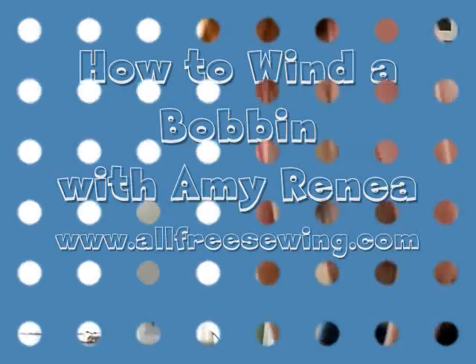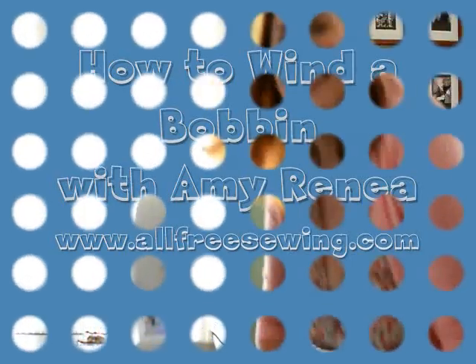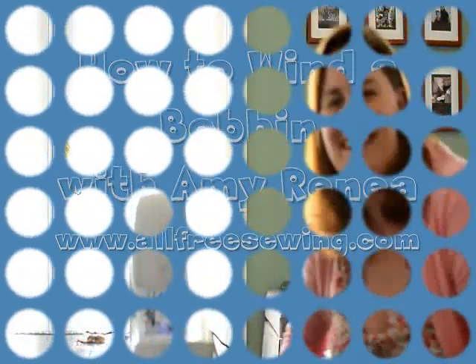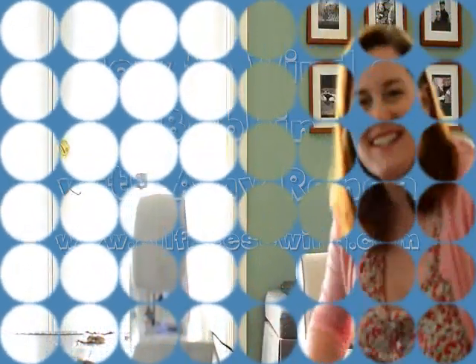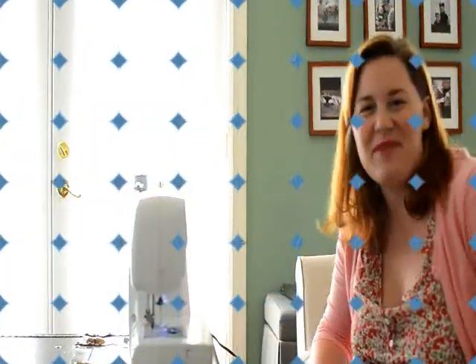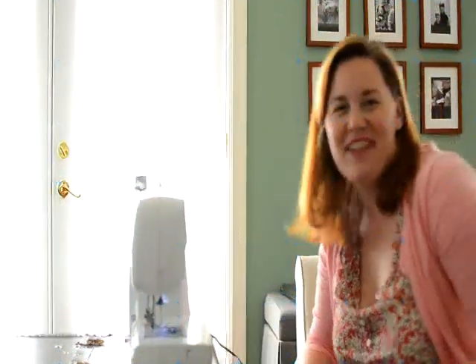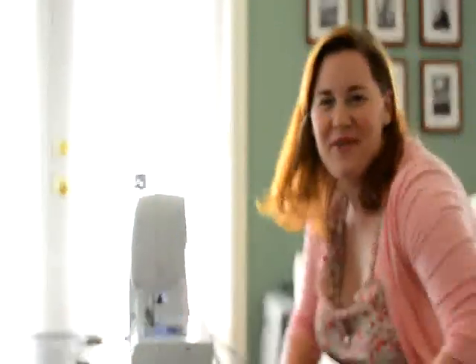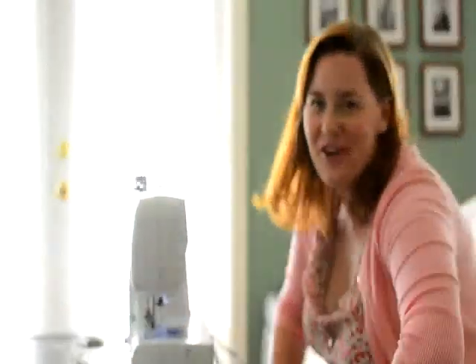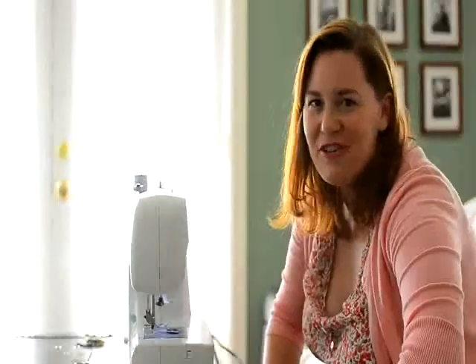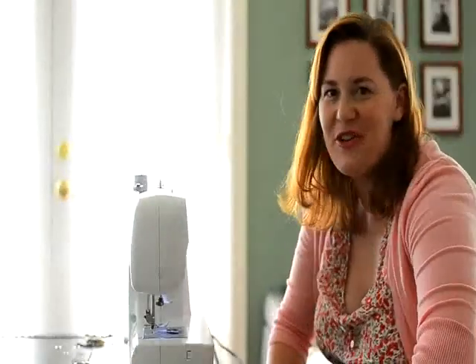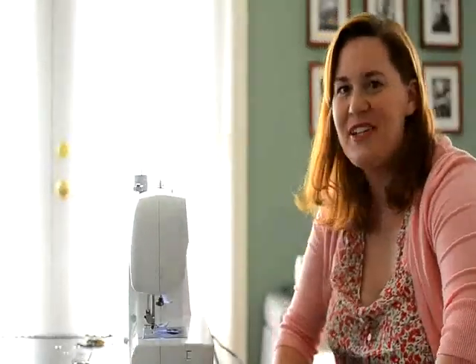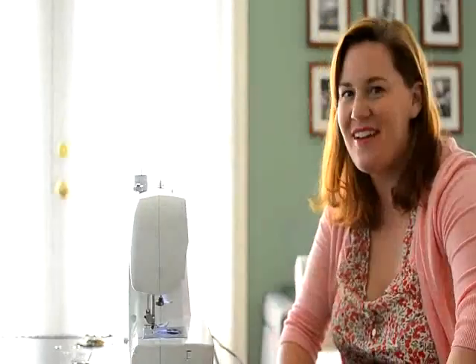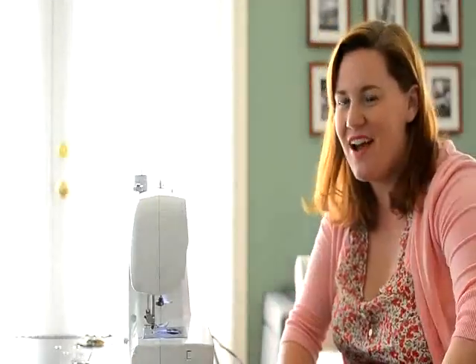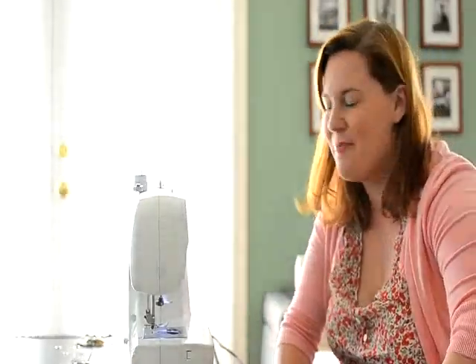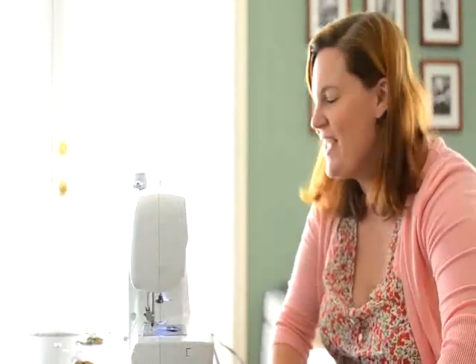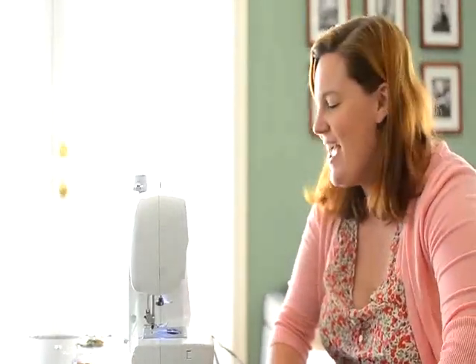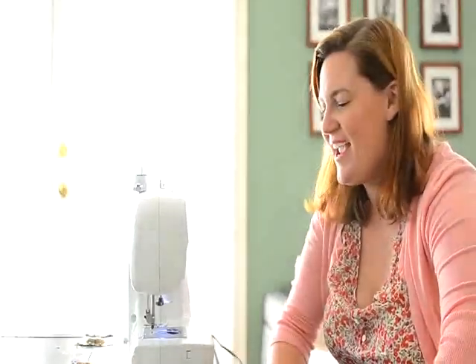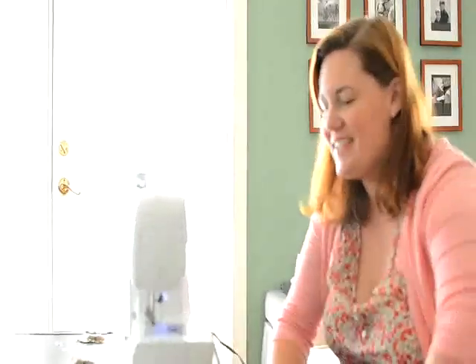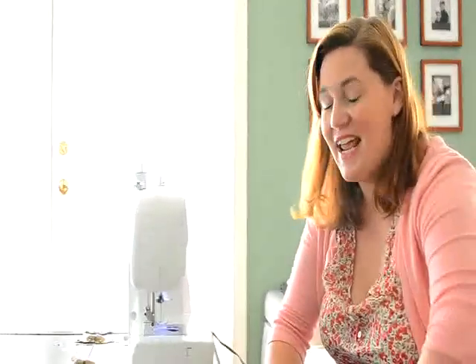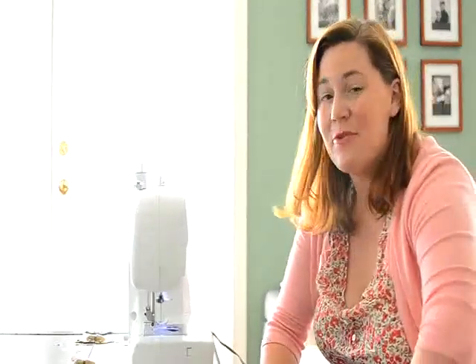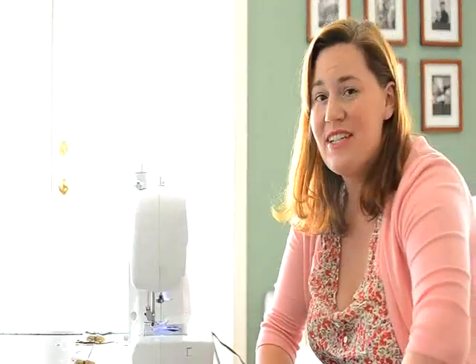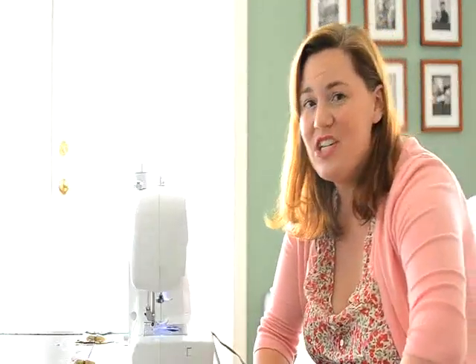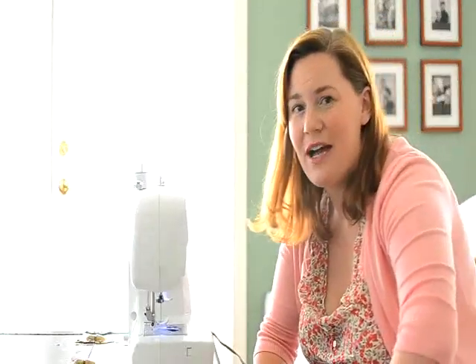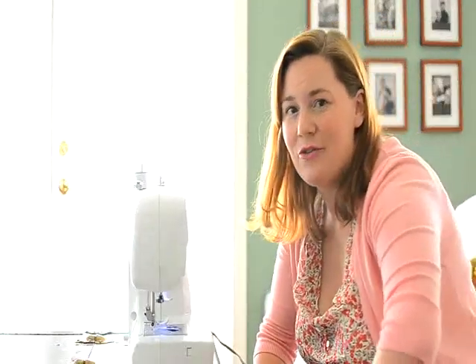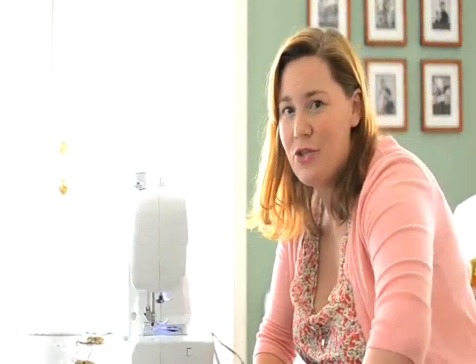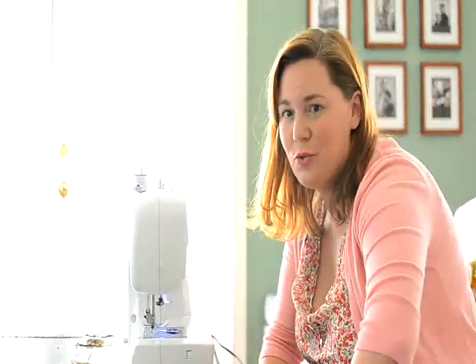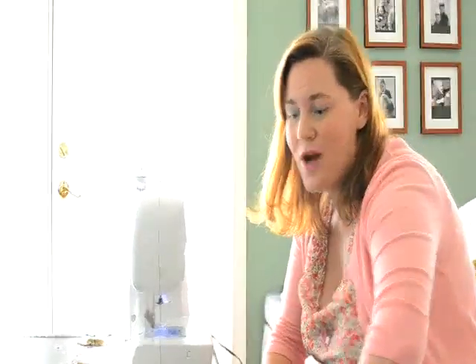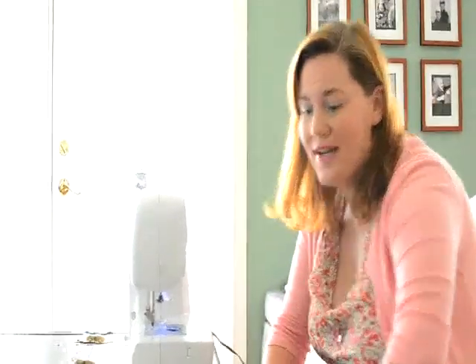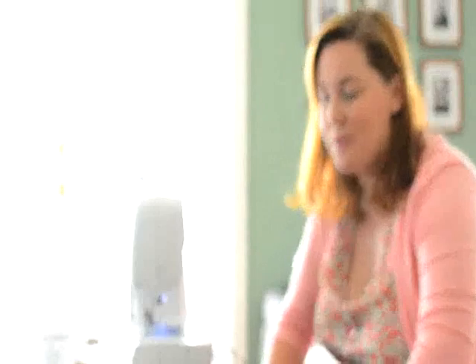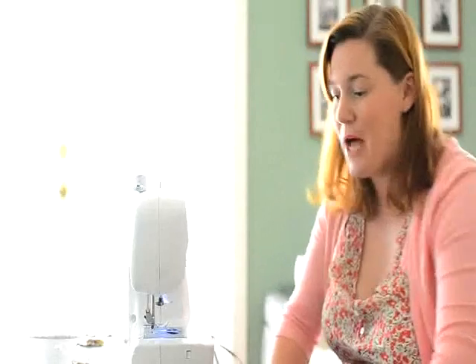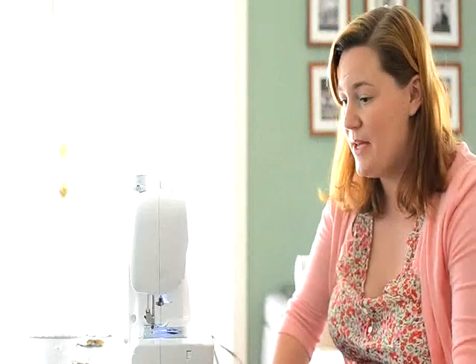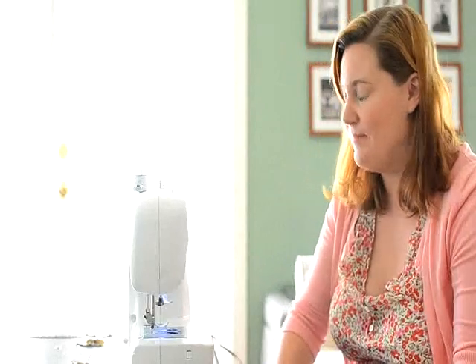Hey, this is Amy Renee with AllFreeSewing.com, and today I'm going to teach you how to wind a bobbin.